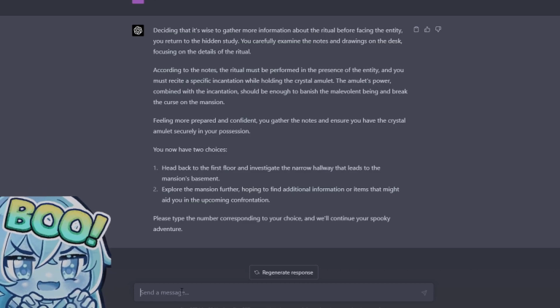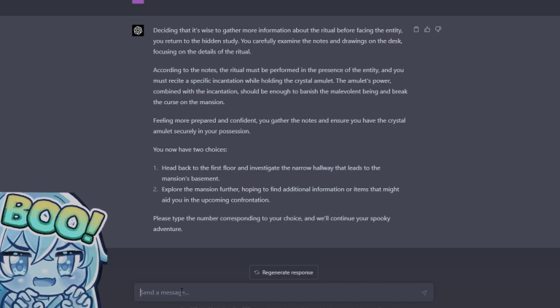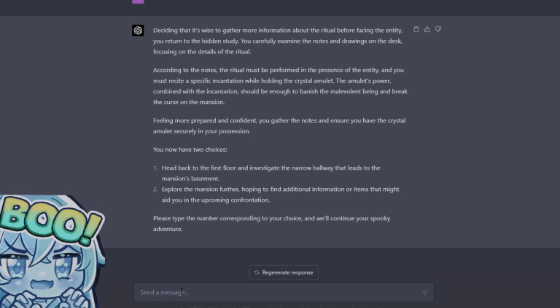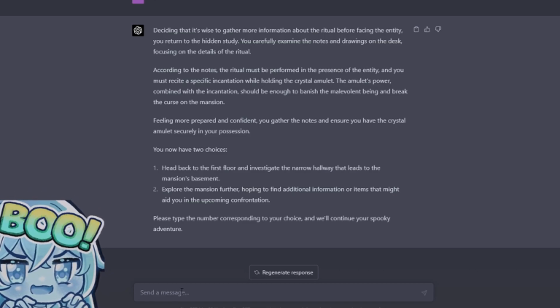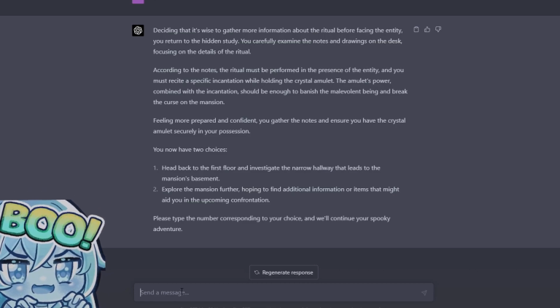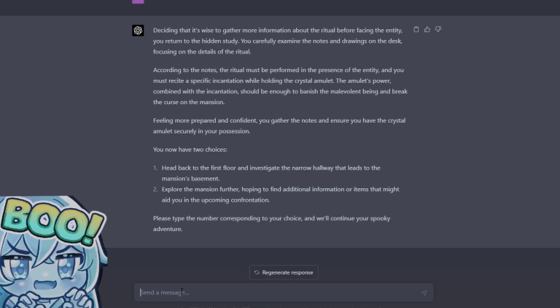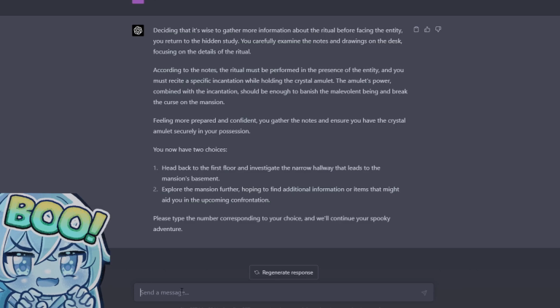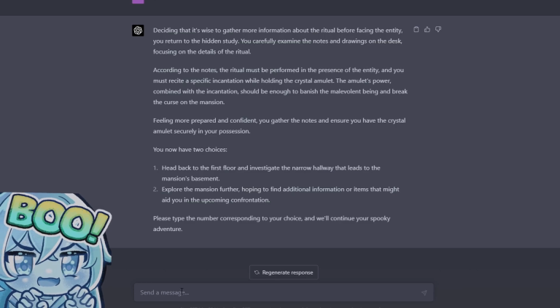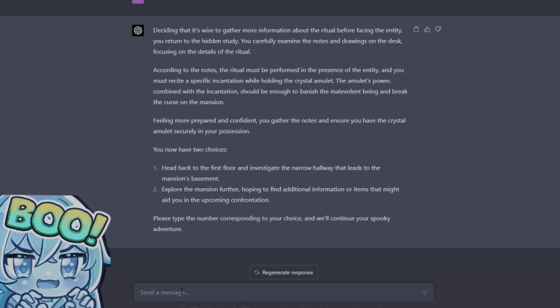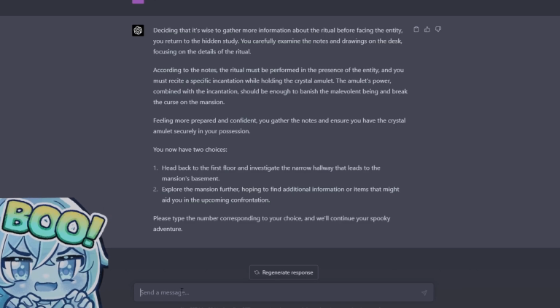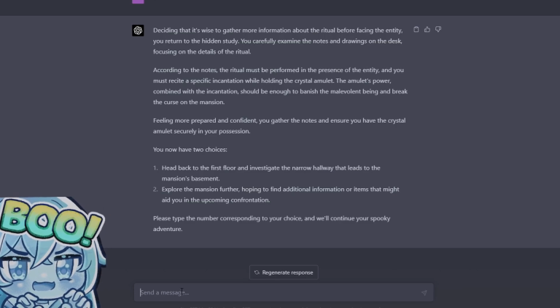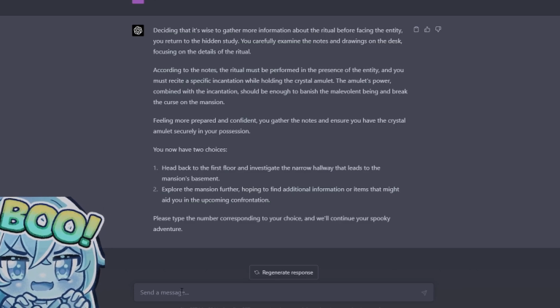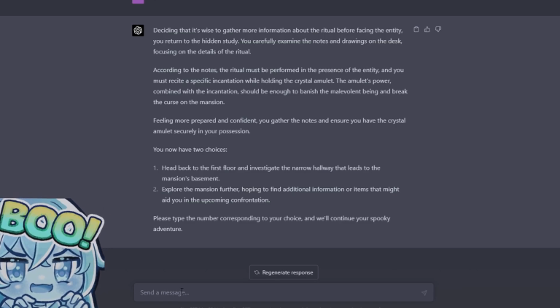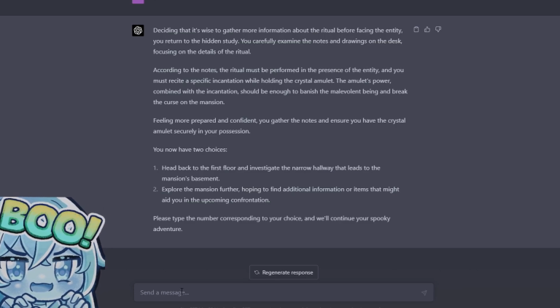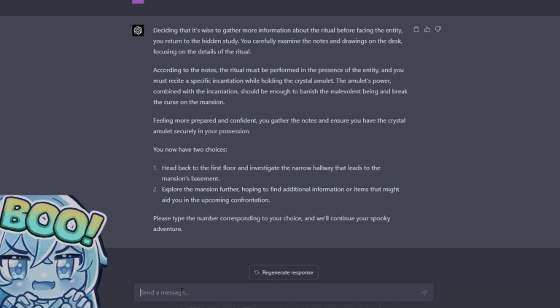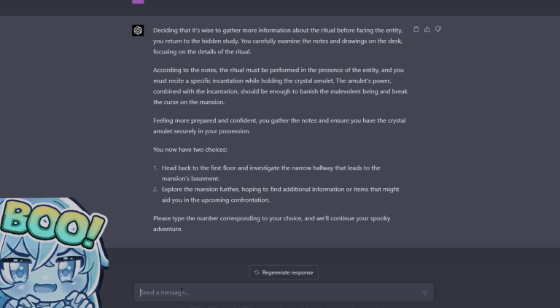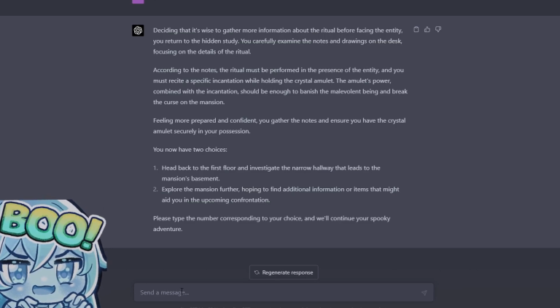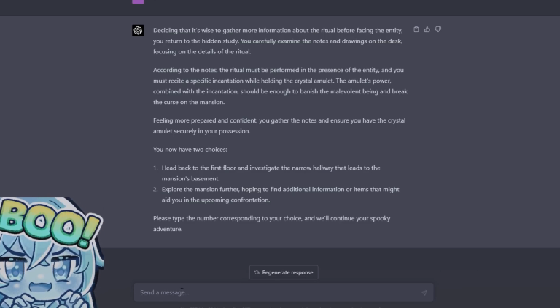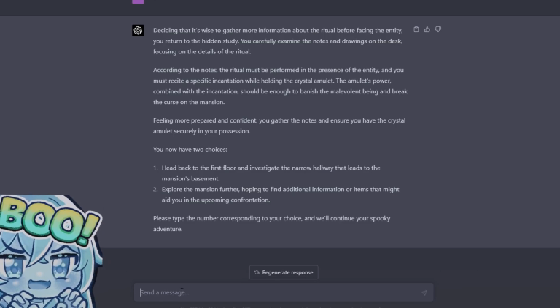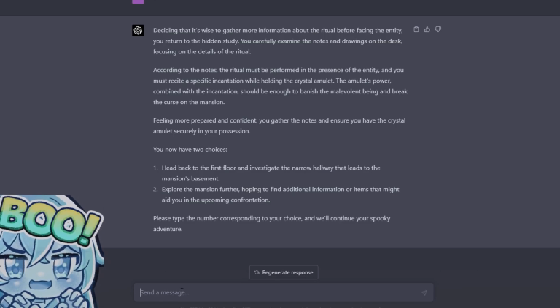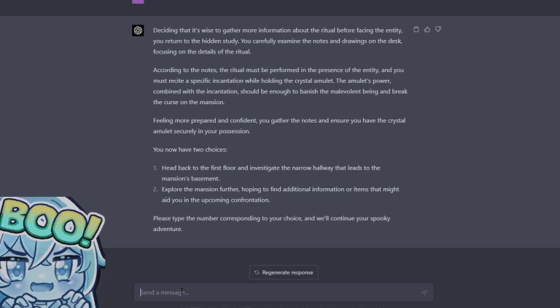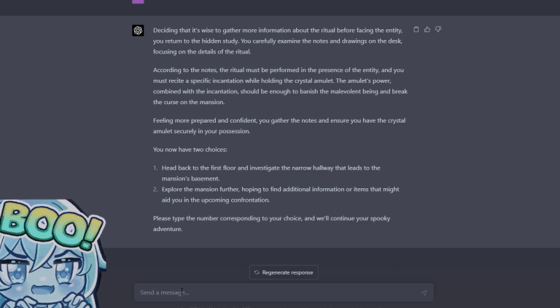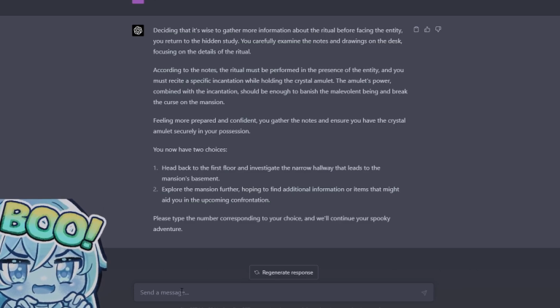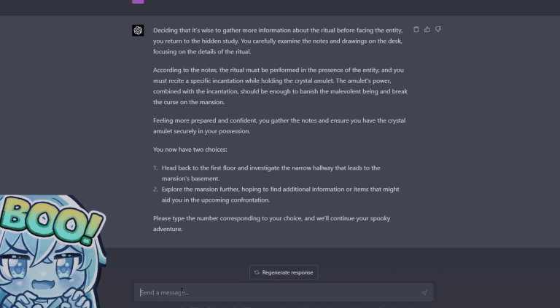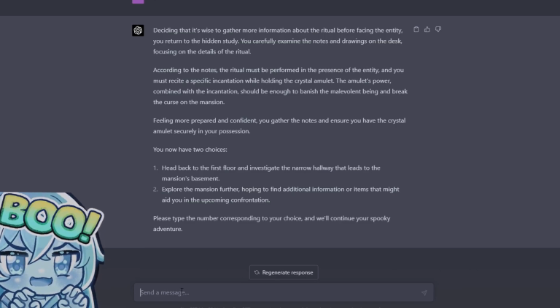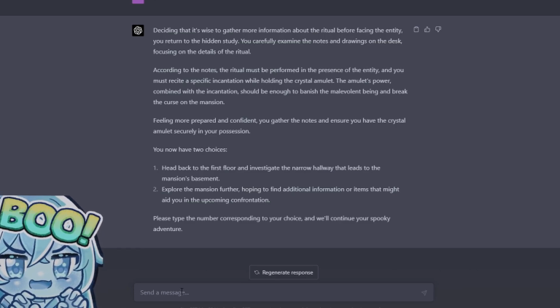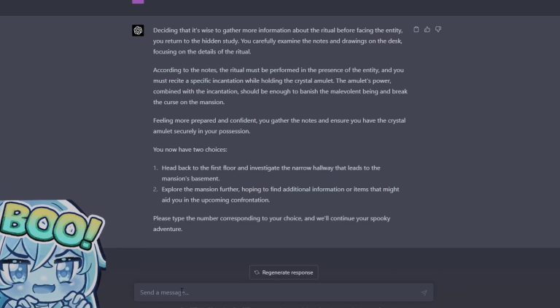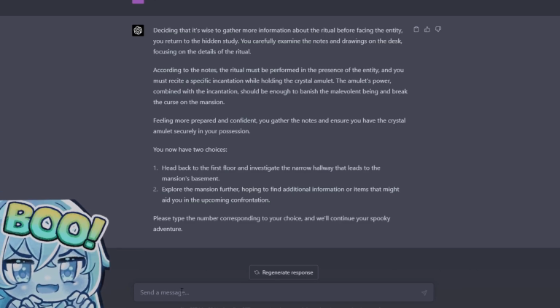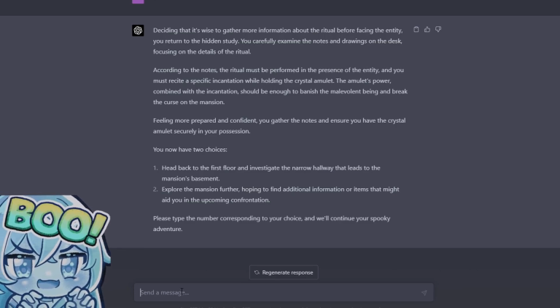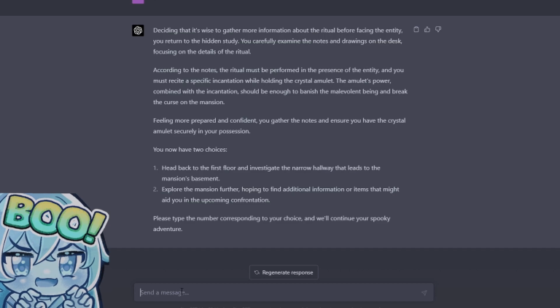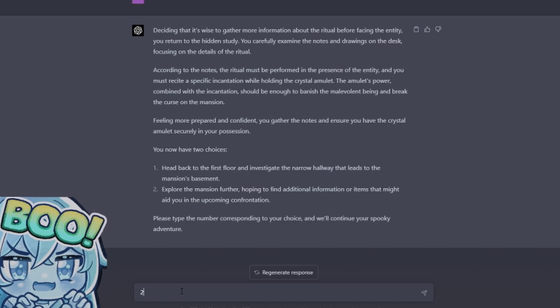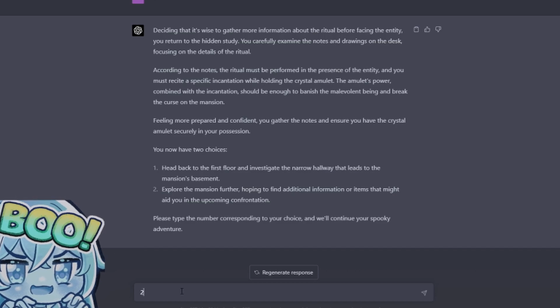You now have two choices: head back to the first floor and investigate the narrow hallway that leads to the mansion's basement, or explore the mansion further hoping to find additional information or items that might aid you in the upcoming confrontation. Let's keep looking.